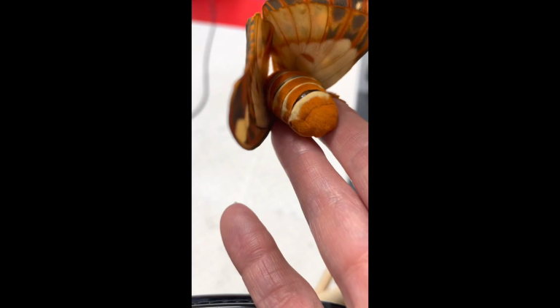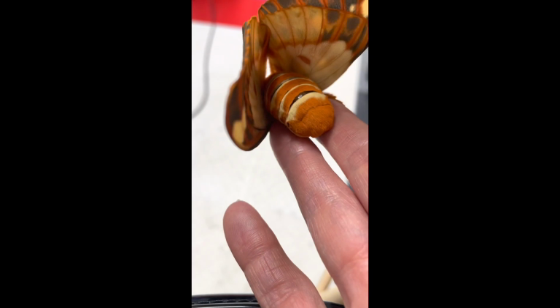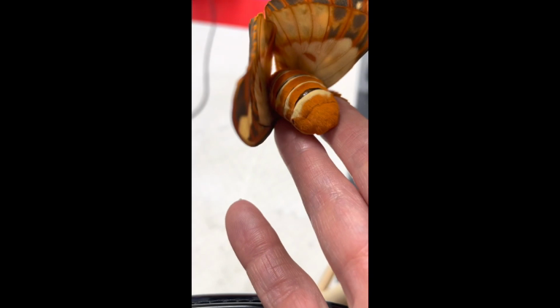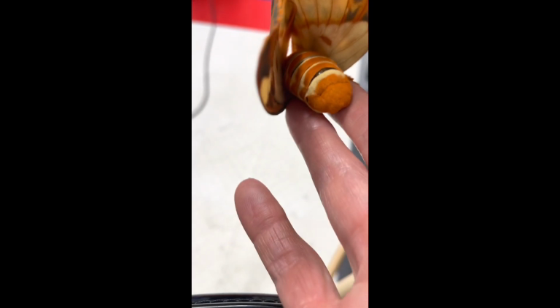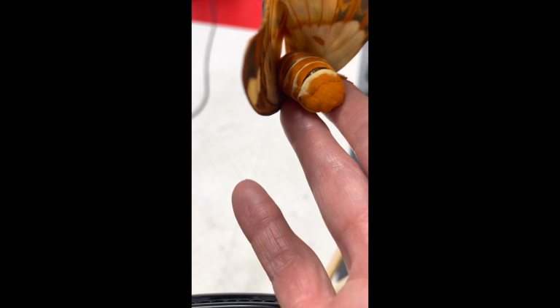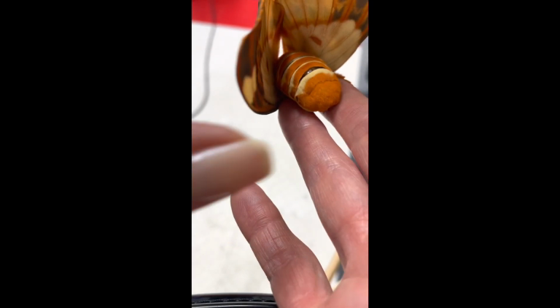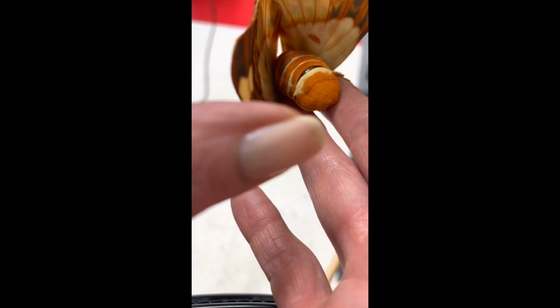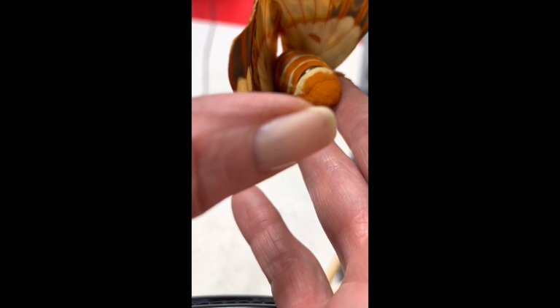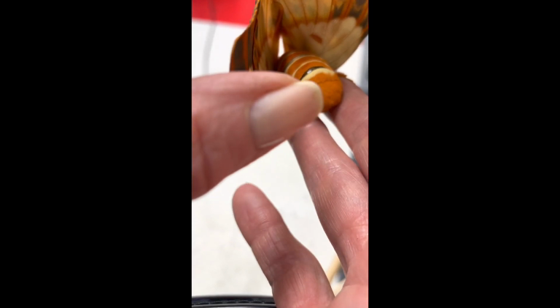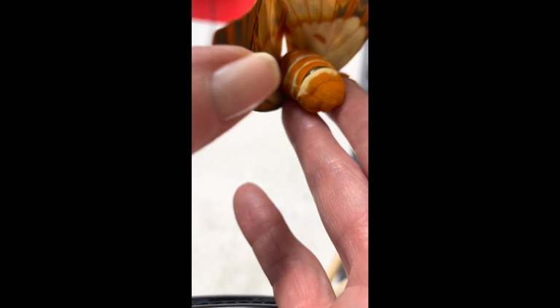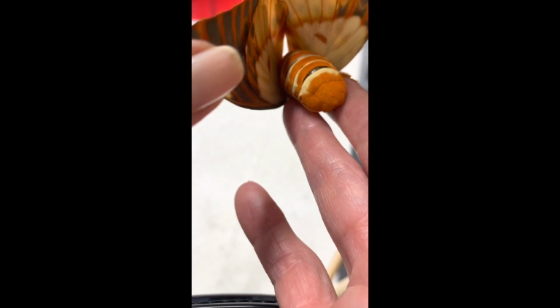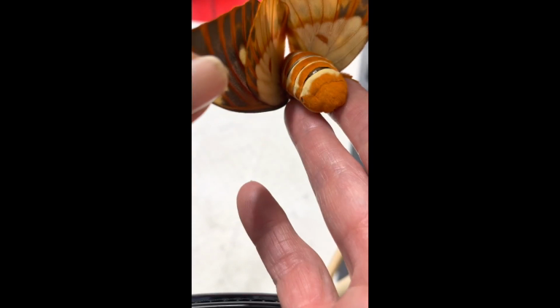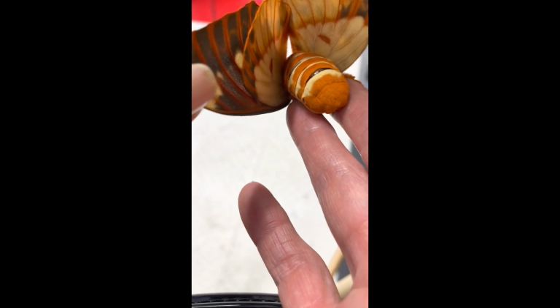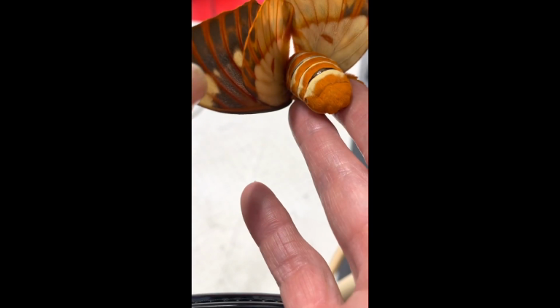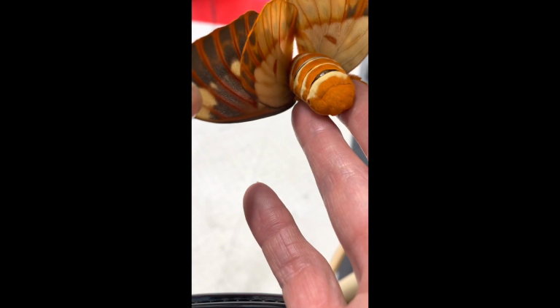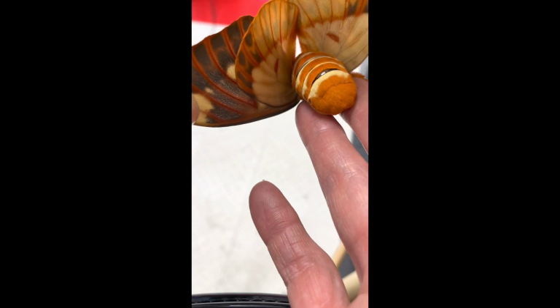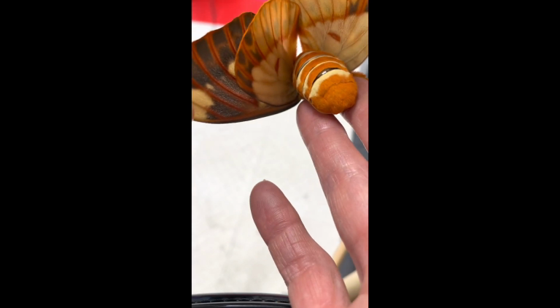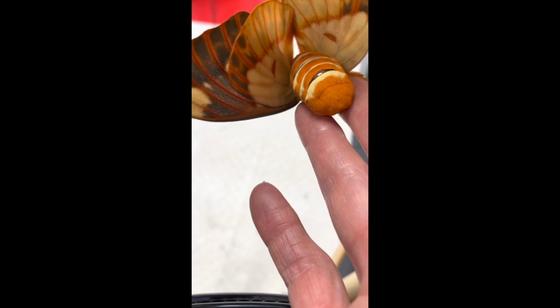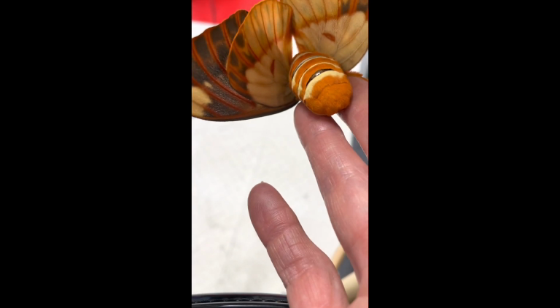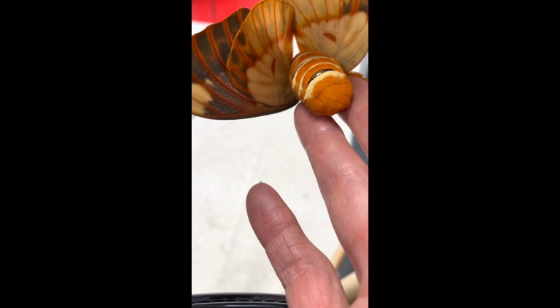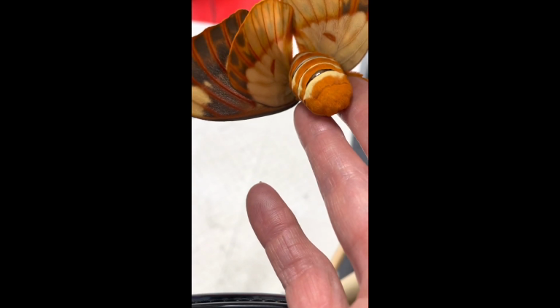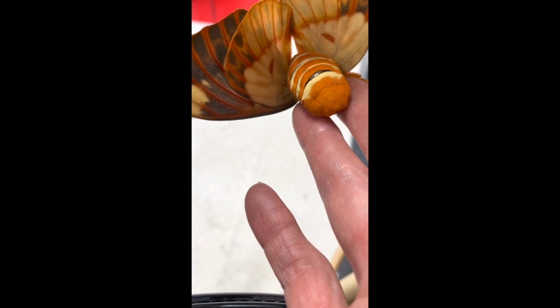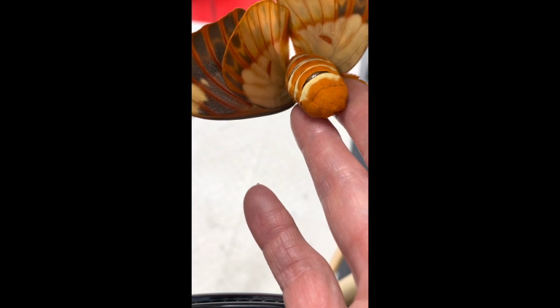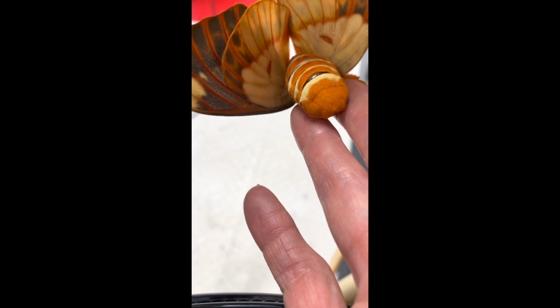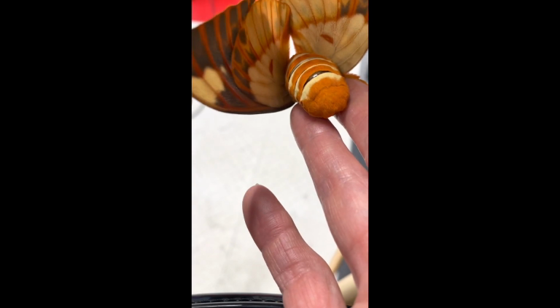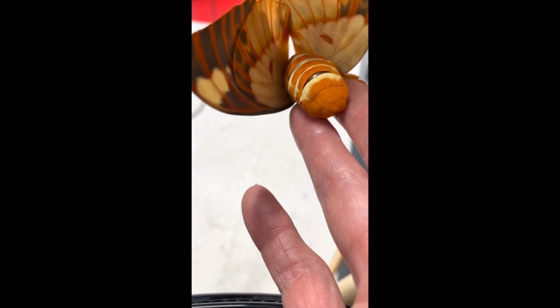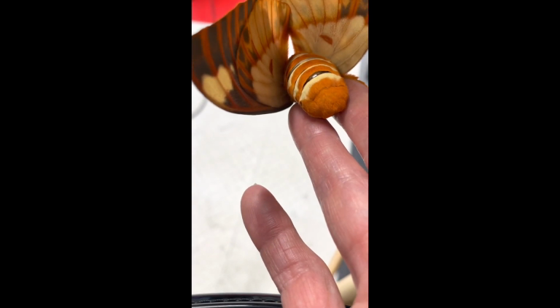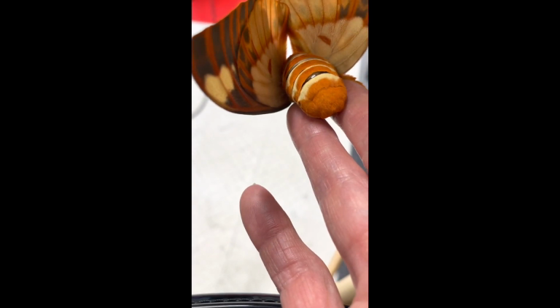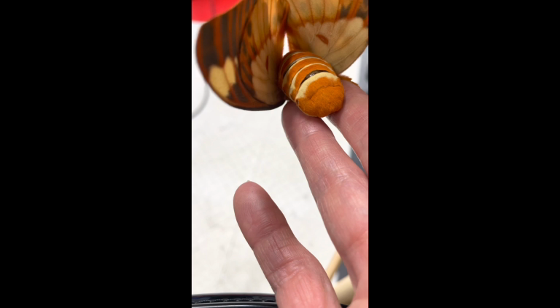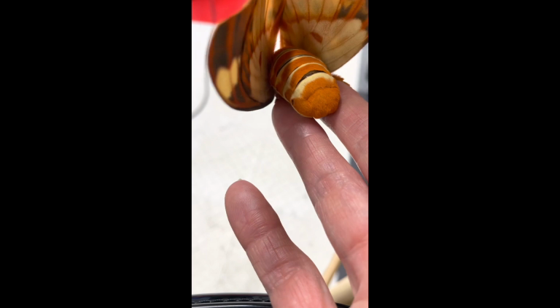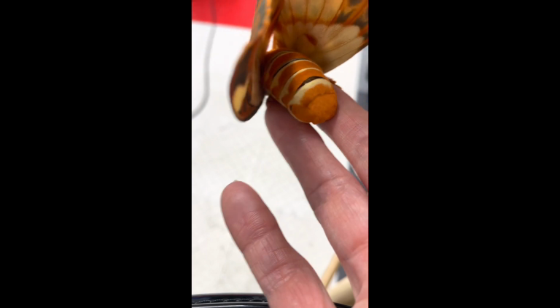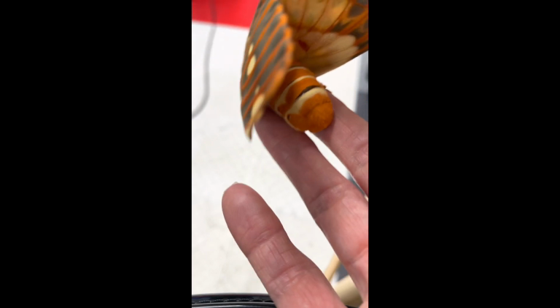This unusual insect is called the regal moth. It is an extremely thick and chunky moth the size of a small bird.